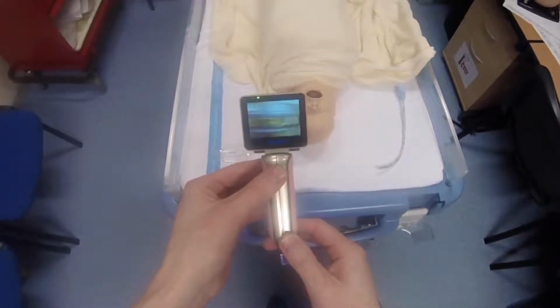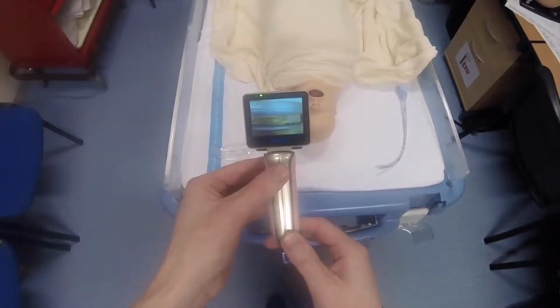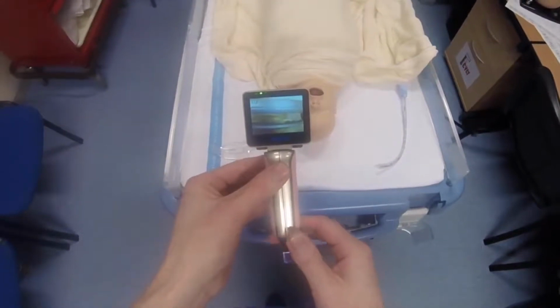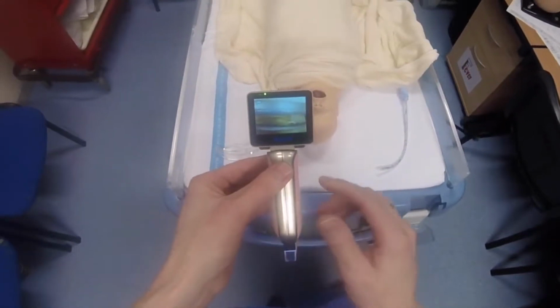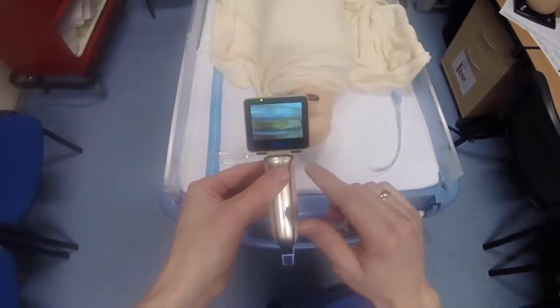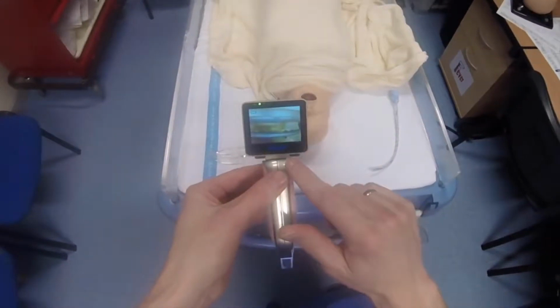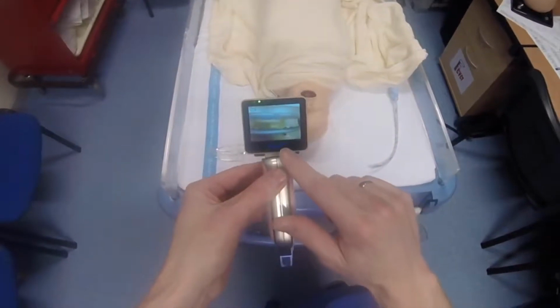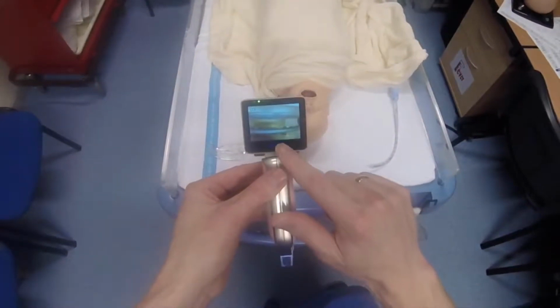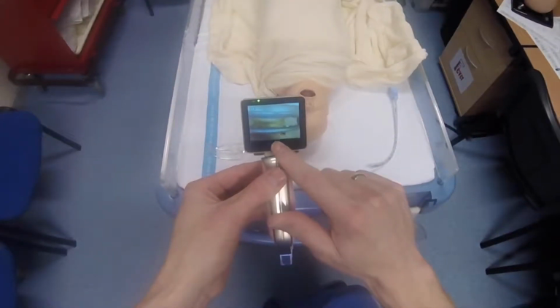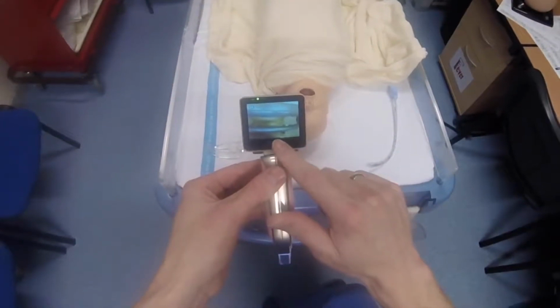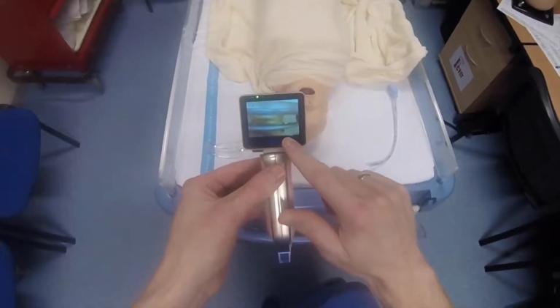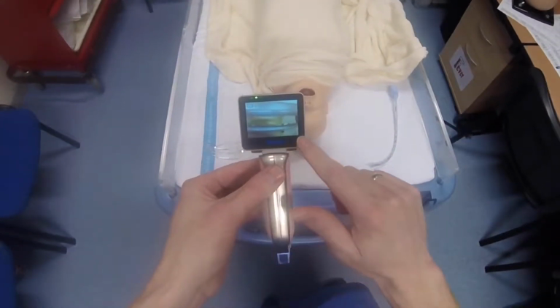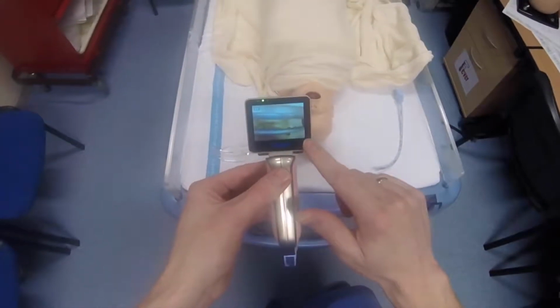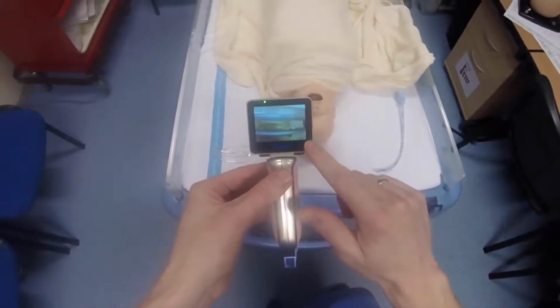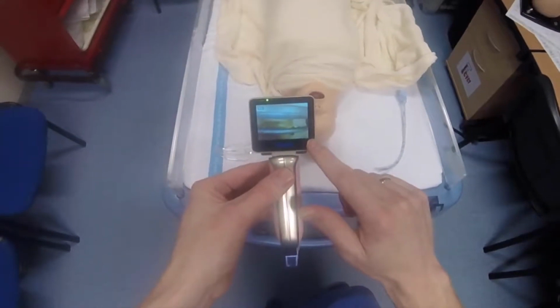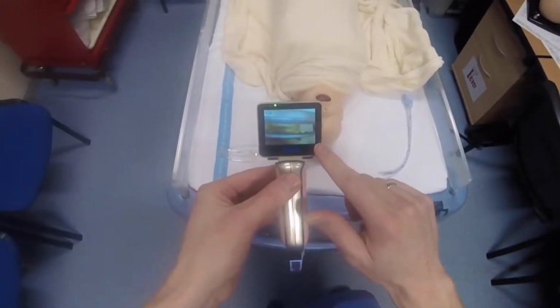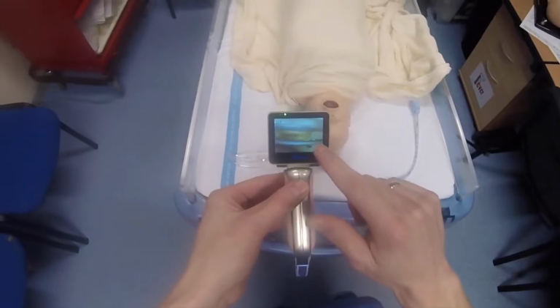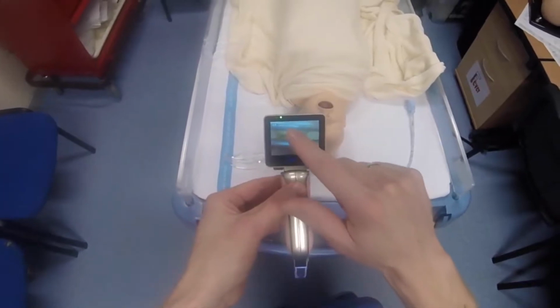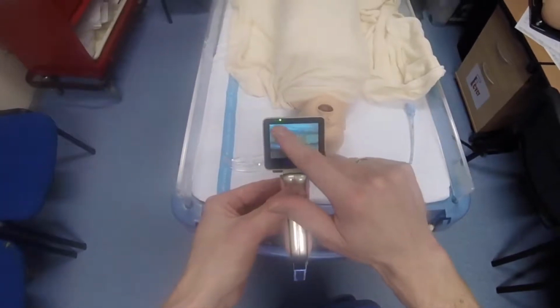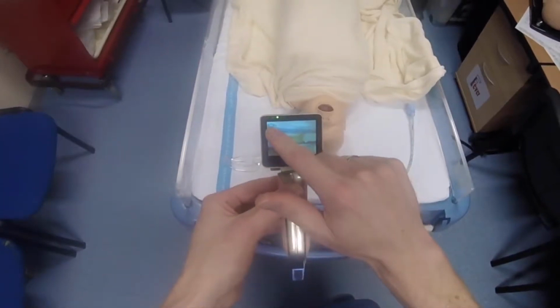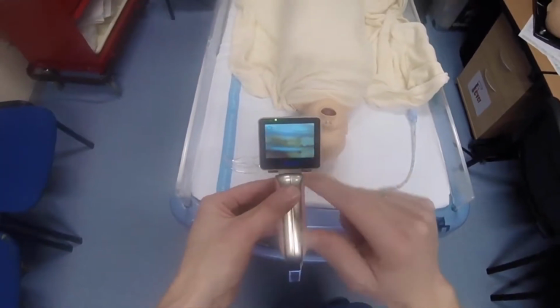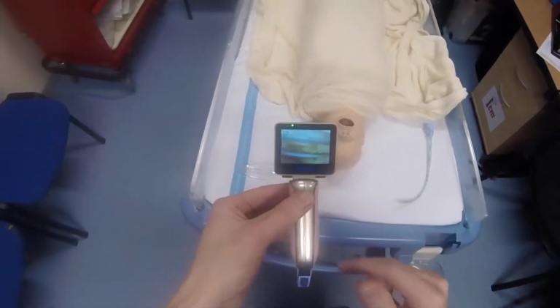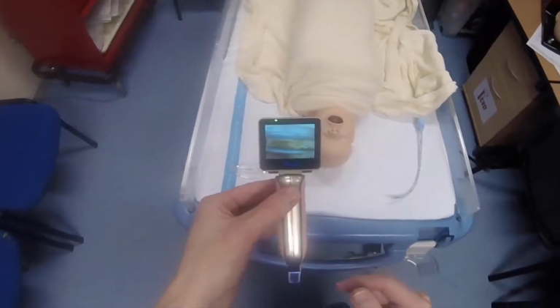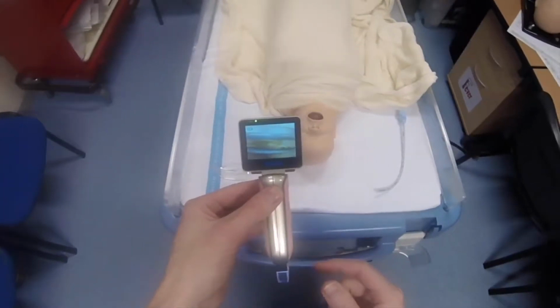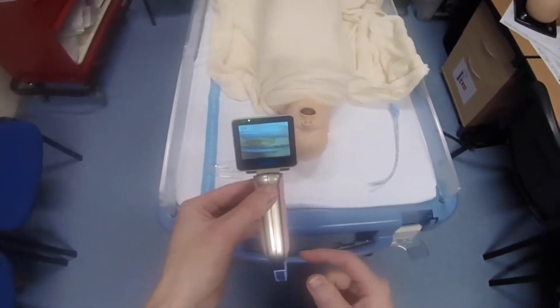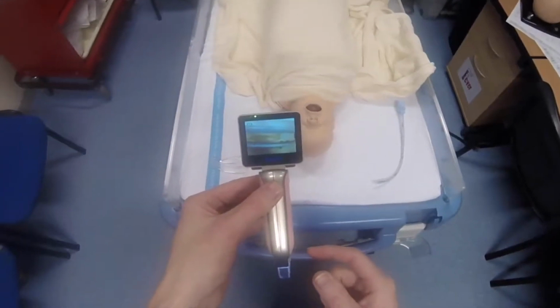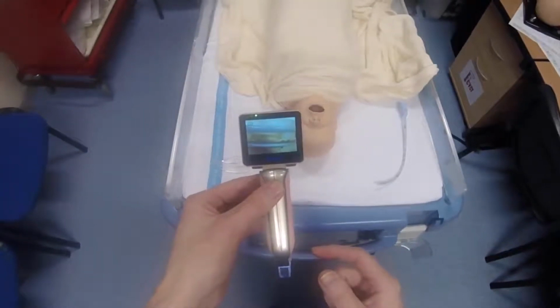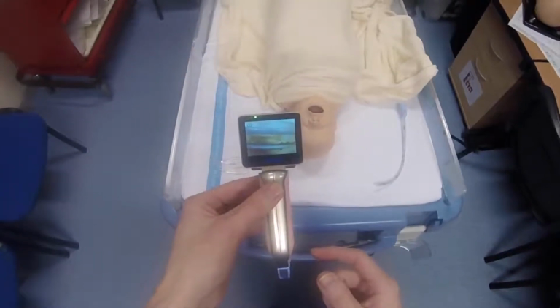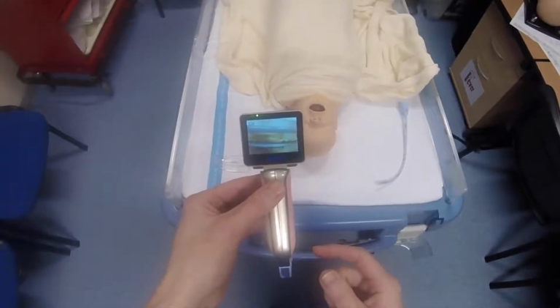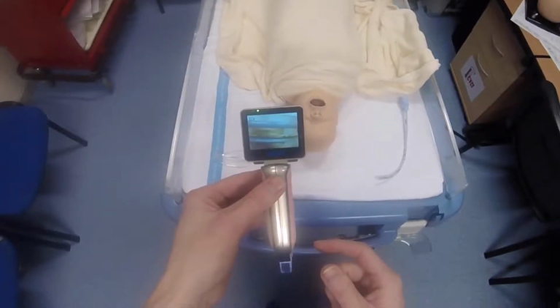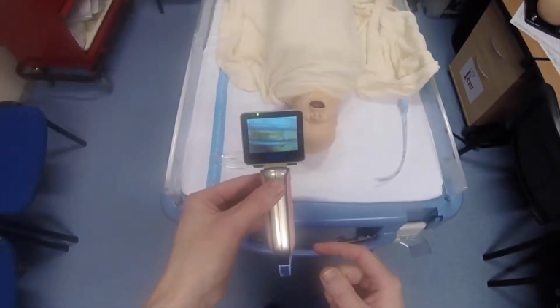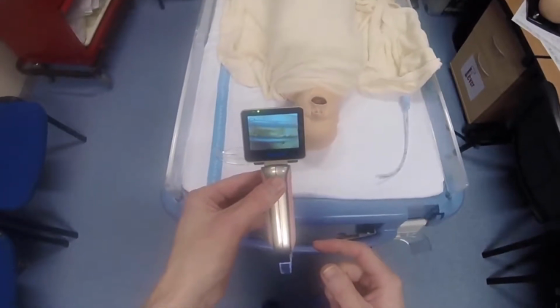On the display you've got the date and time at the bottom and a battery indicator in the top left-hand corner.